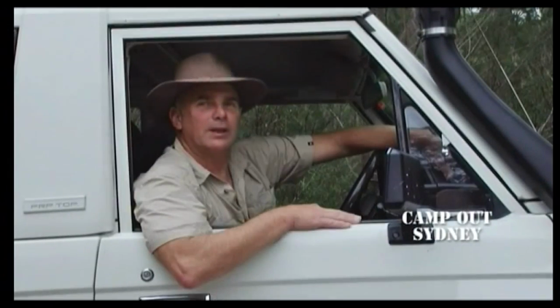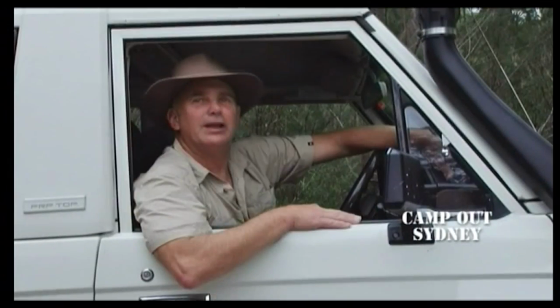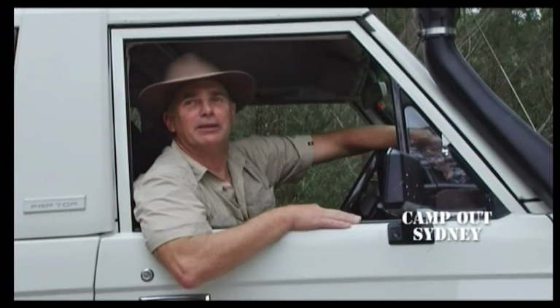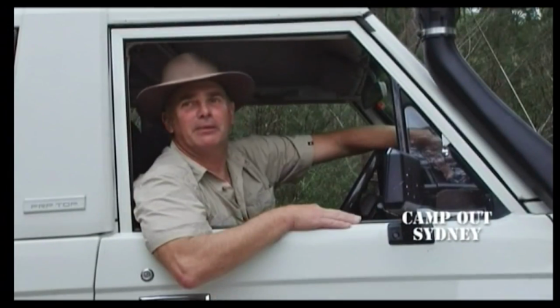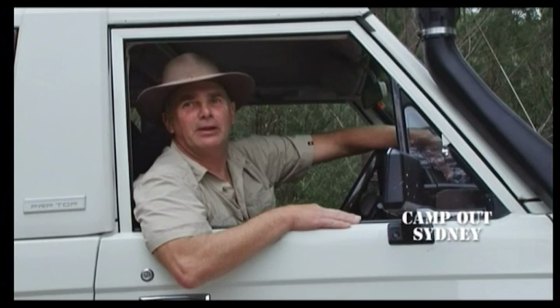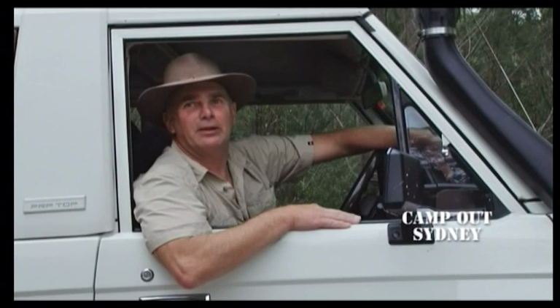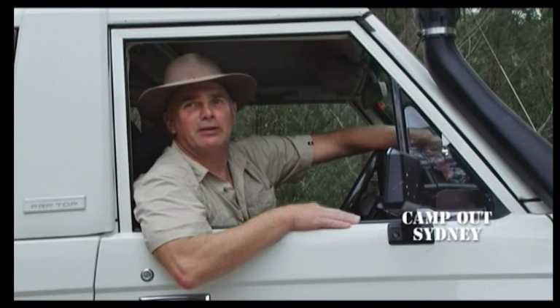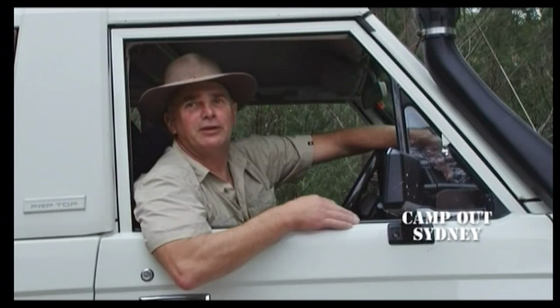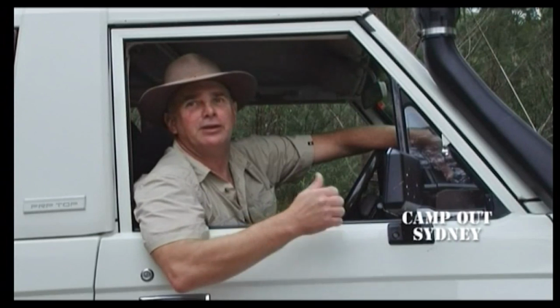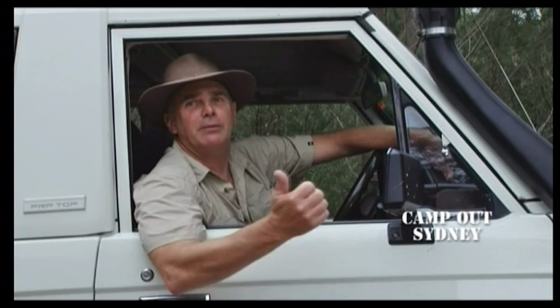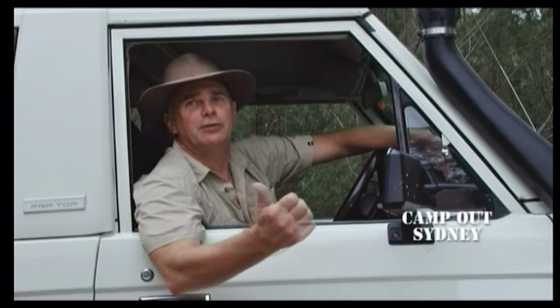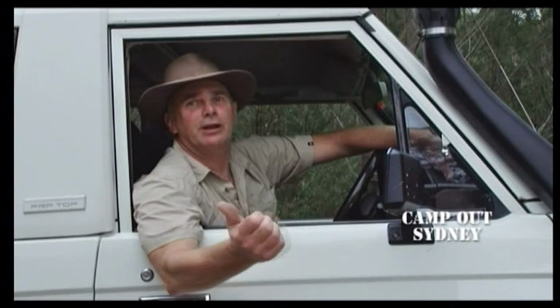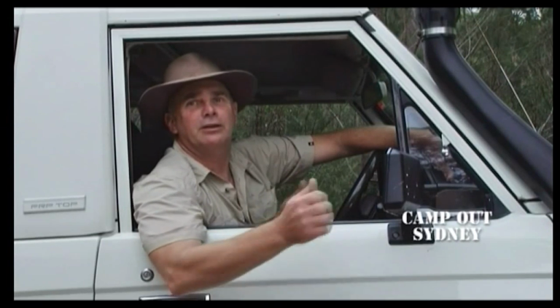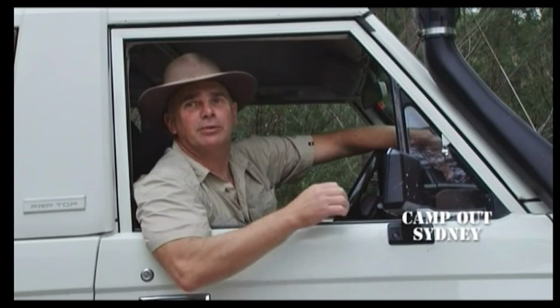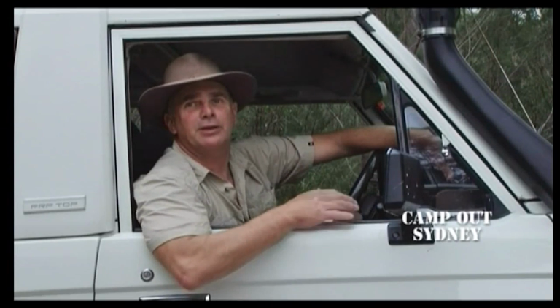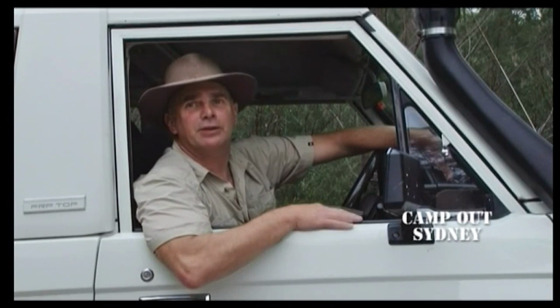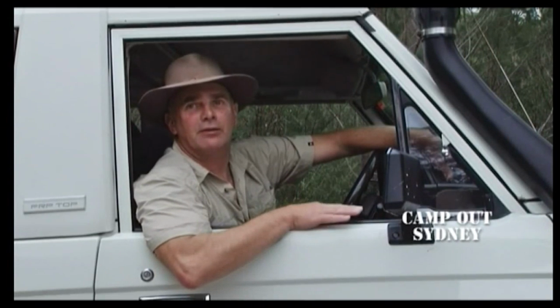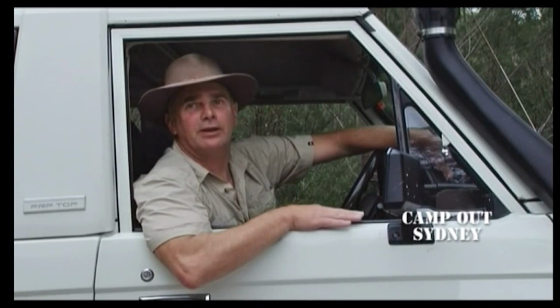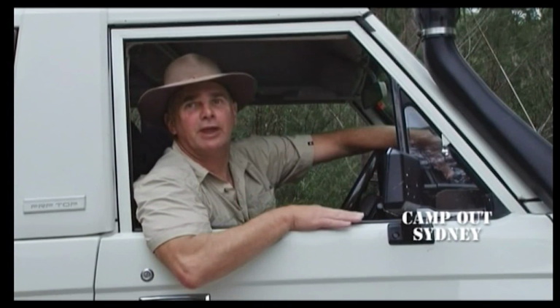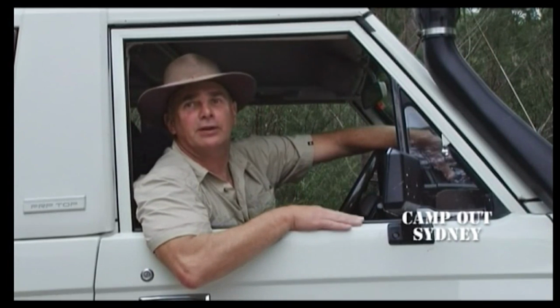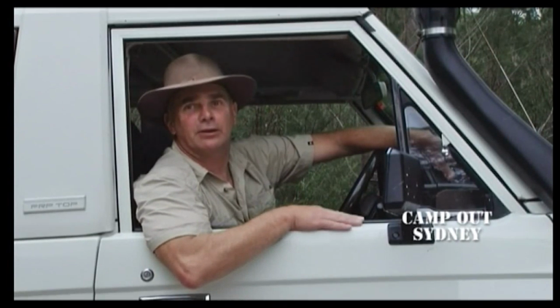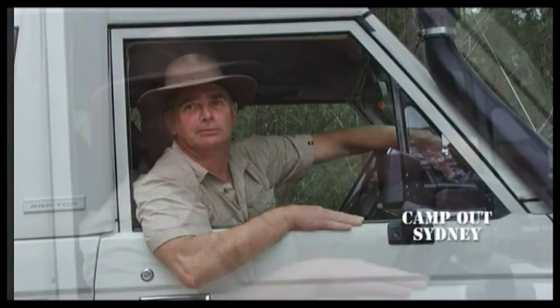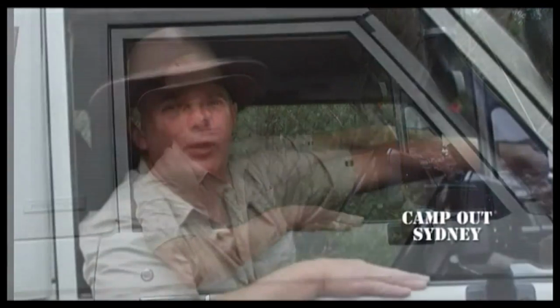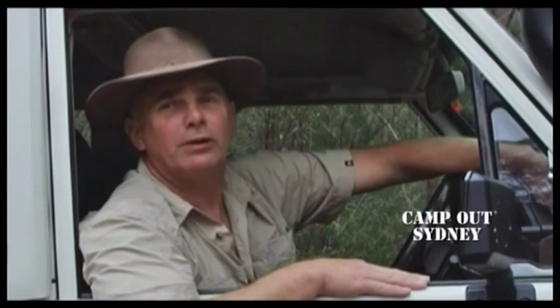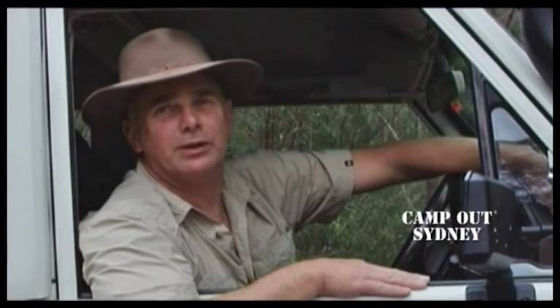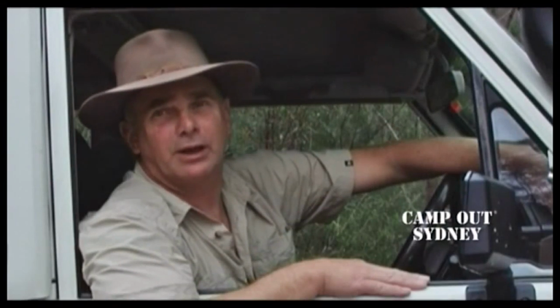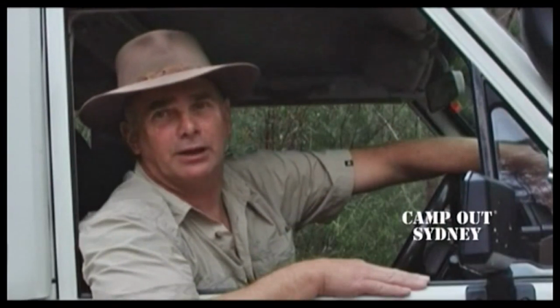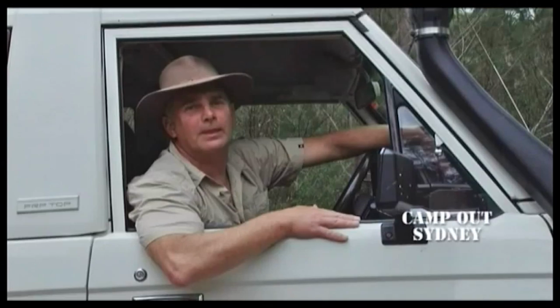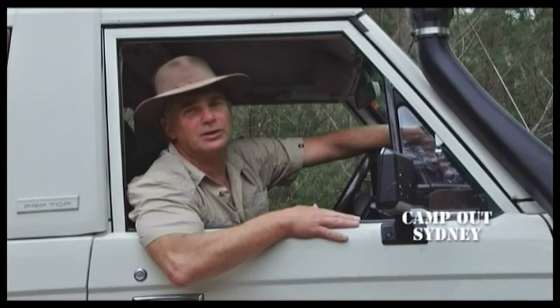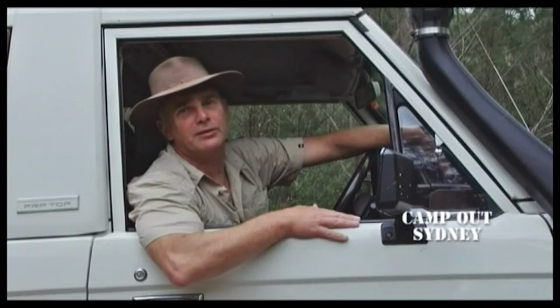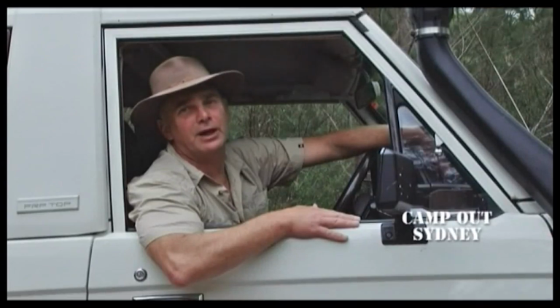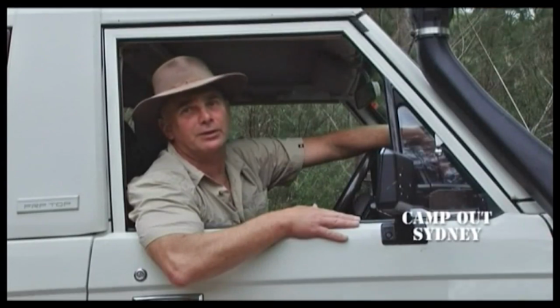I've taken this camper trailer to places a caravan can't even go, all around Australia. It's as tough as nails.